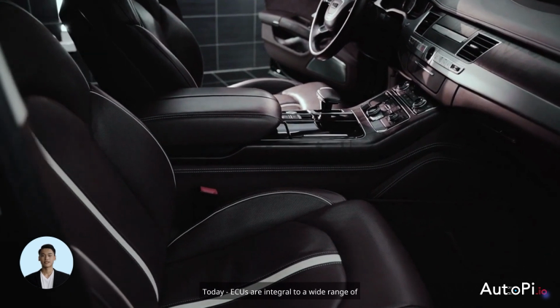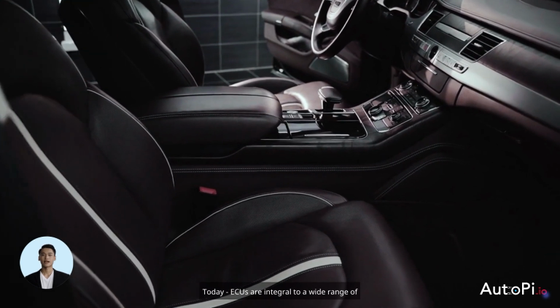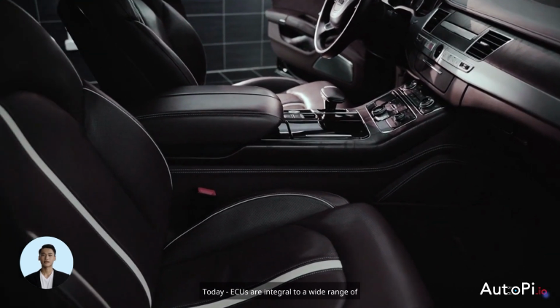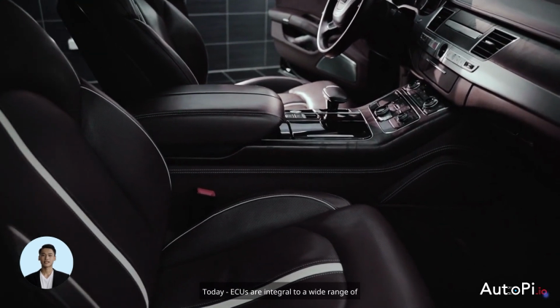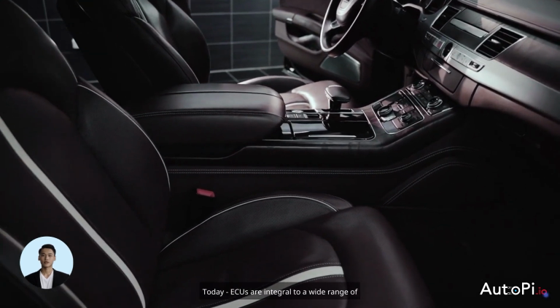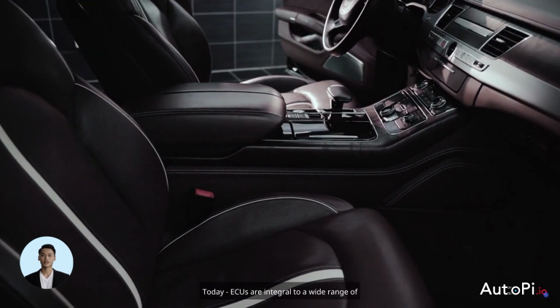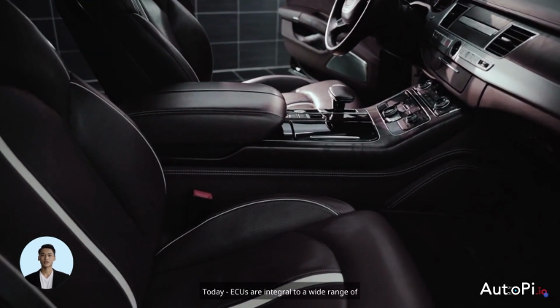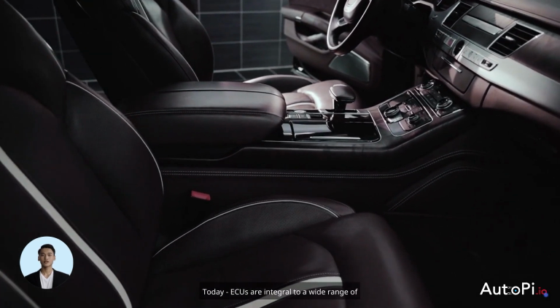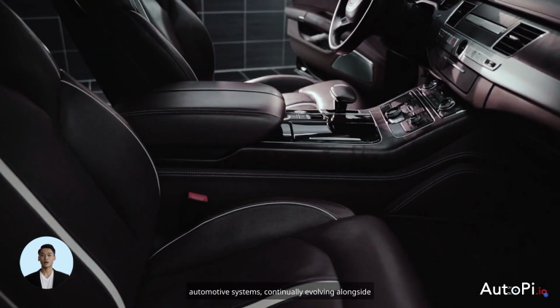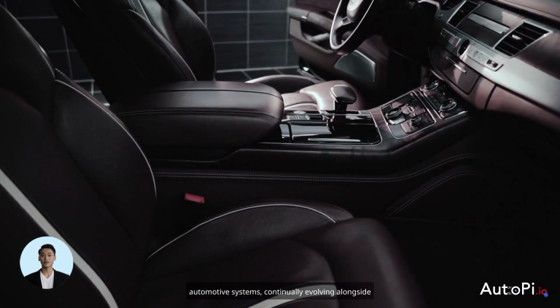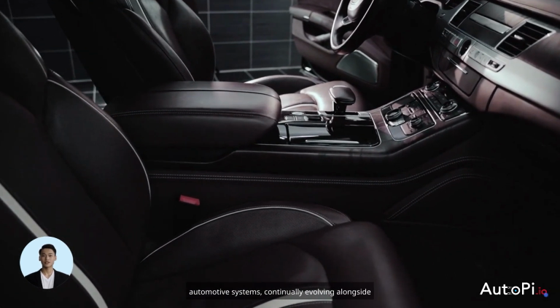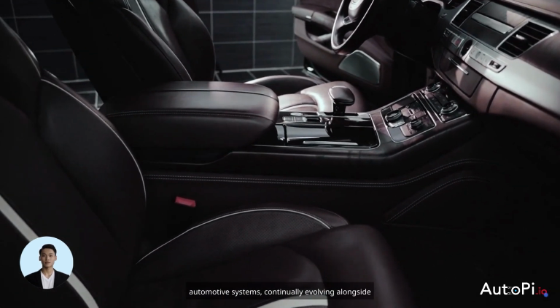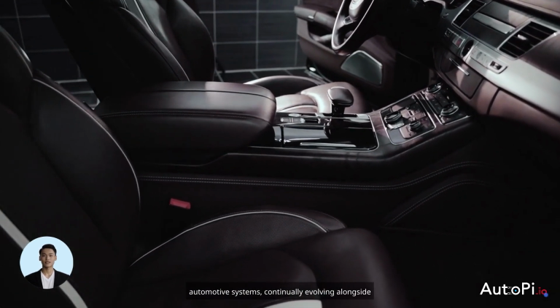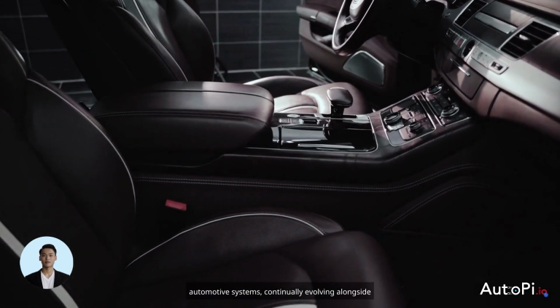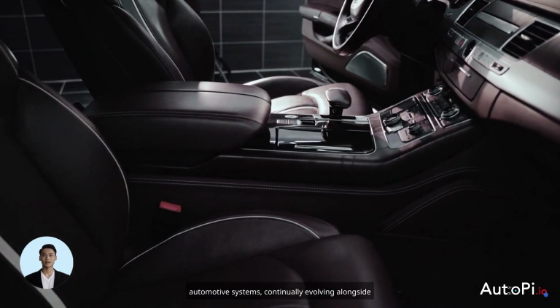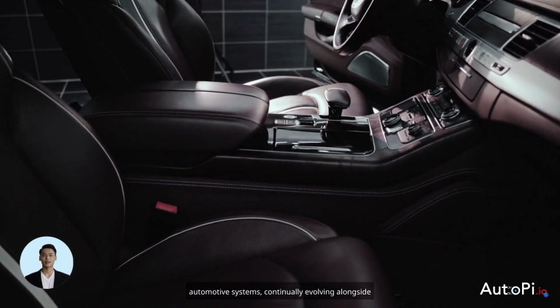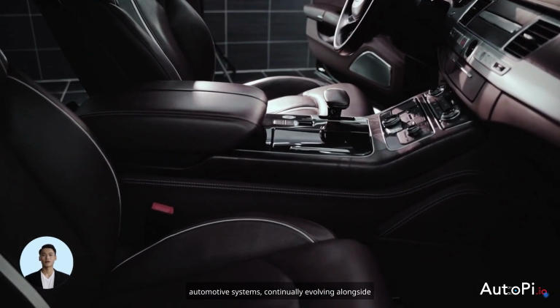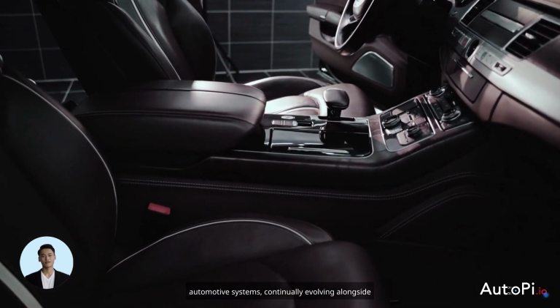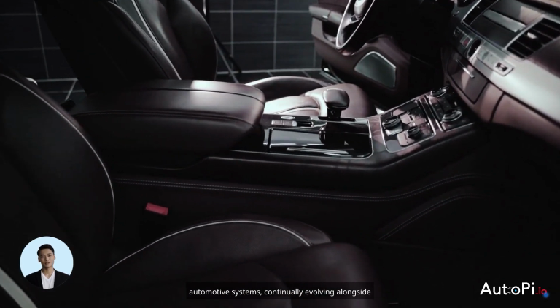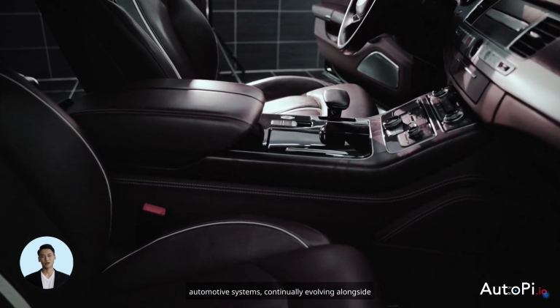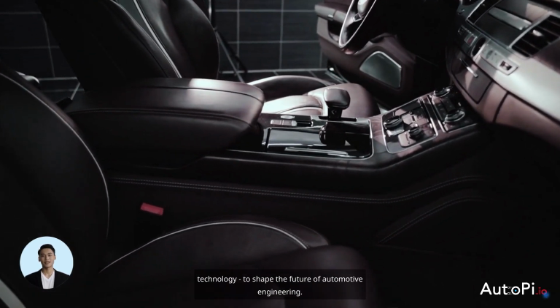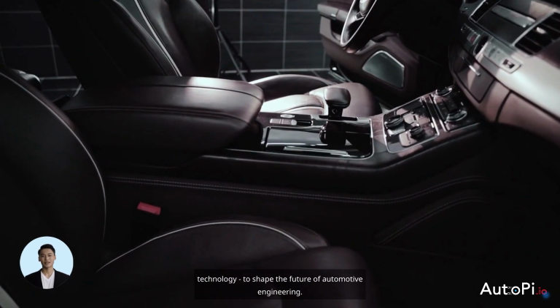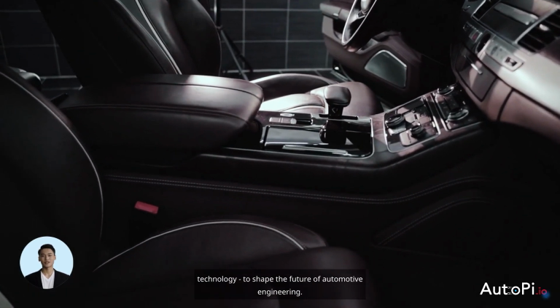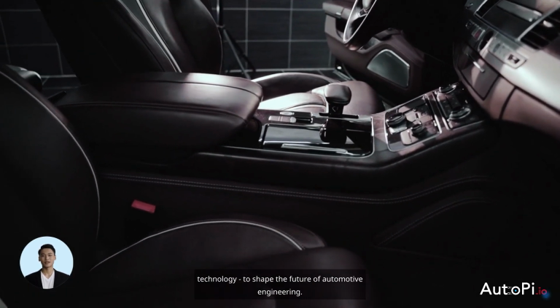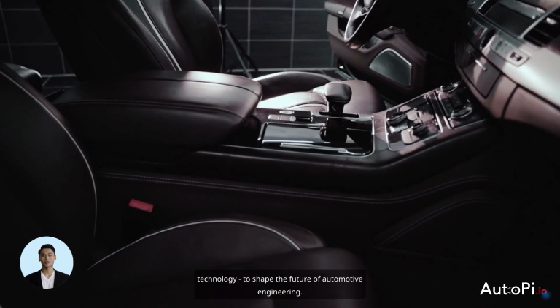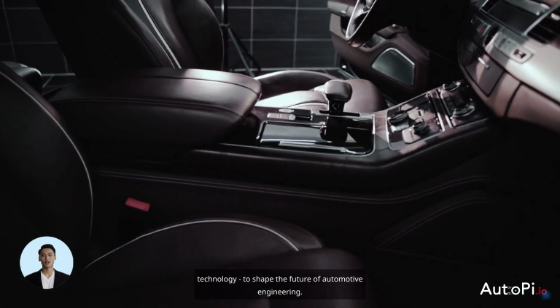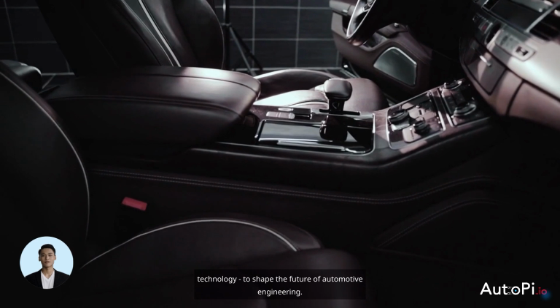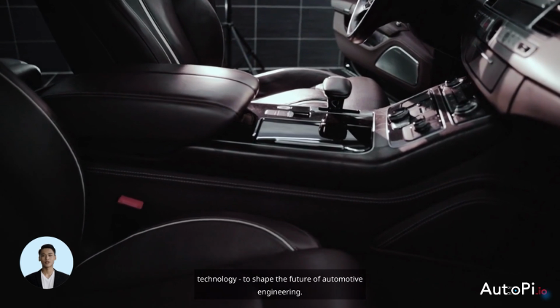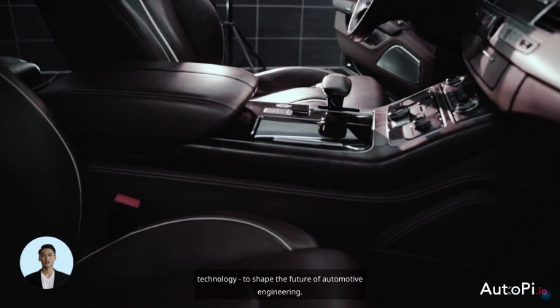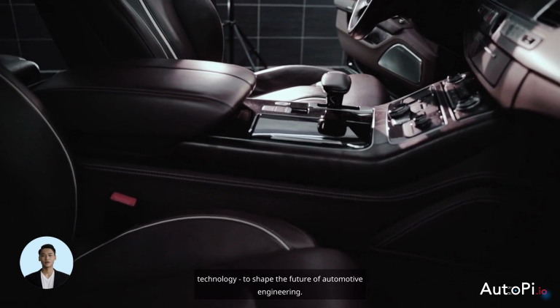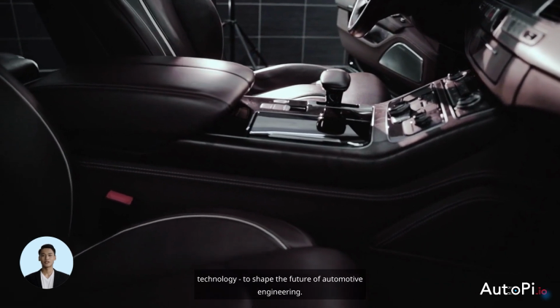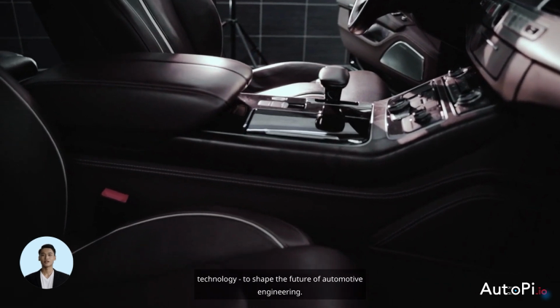Today, ECUs are integral to a wide range of automotive systems, continually evolving alongside technology to shape the future of automotive engineering.